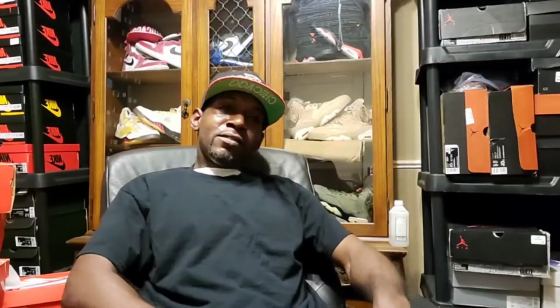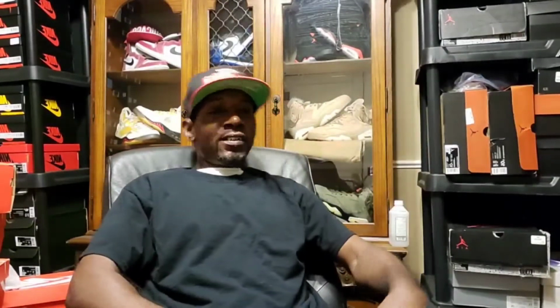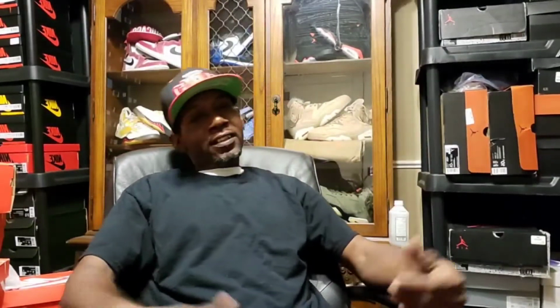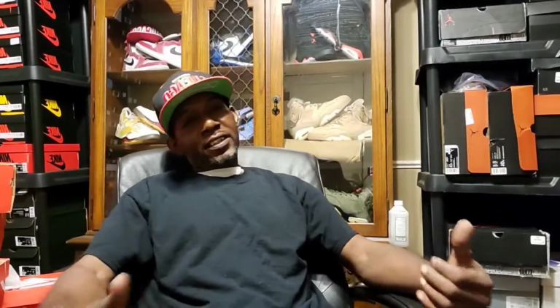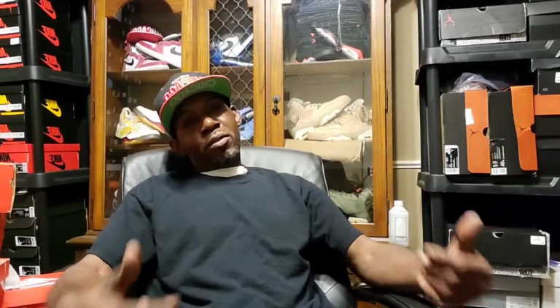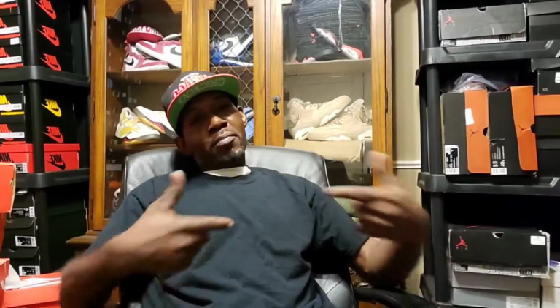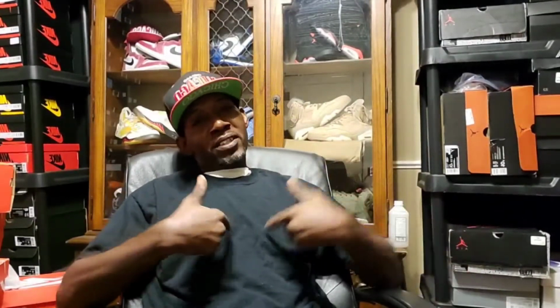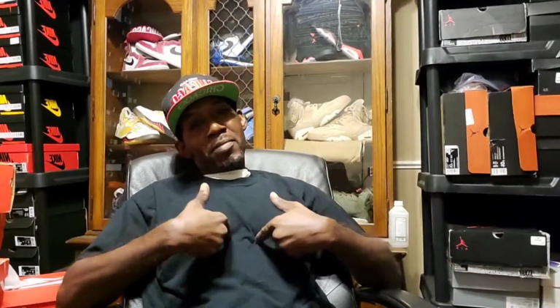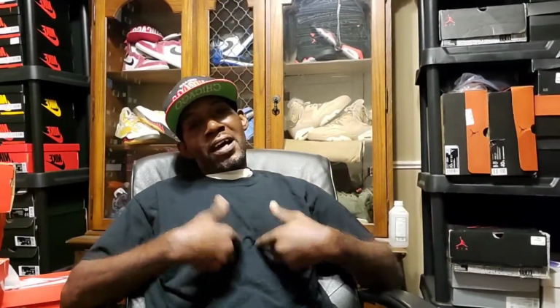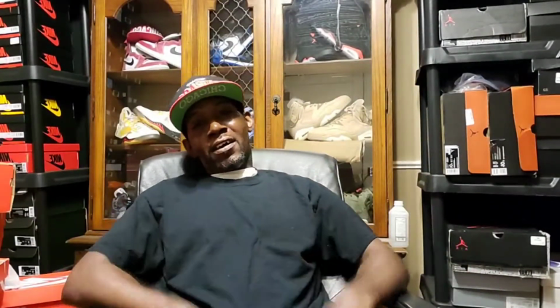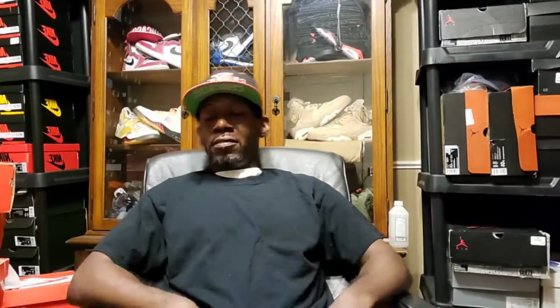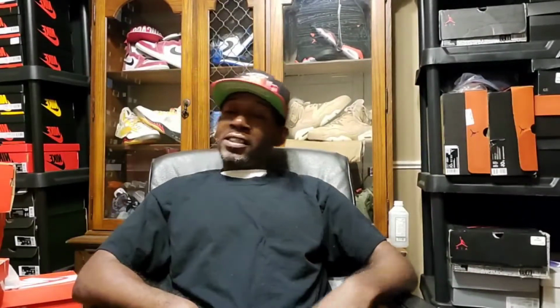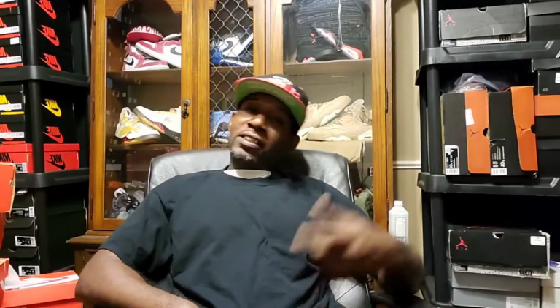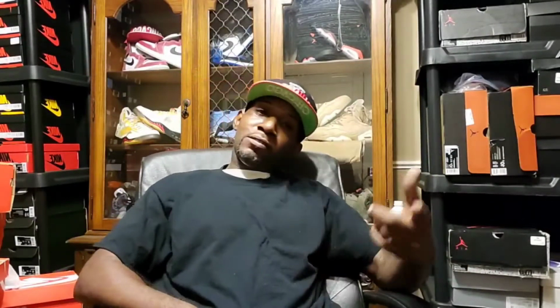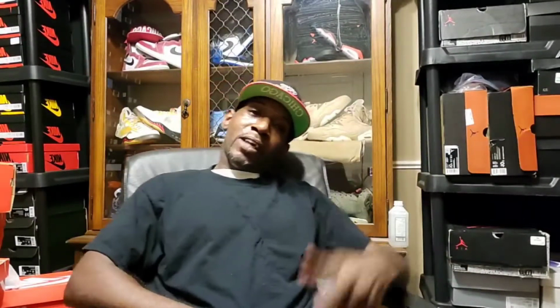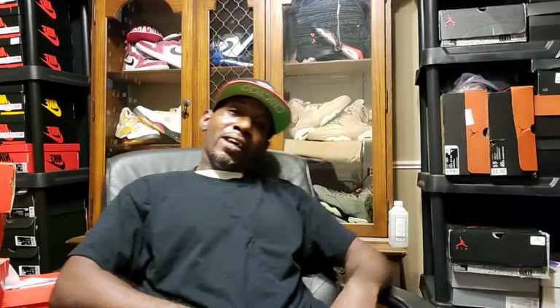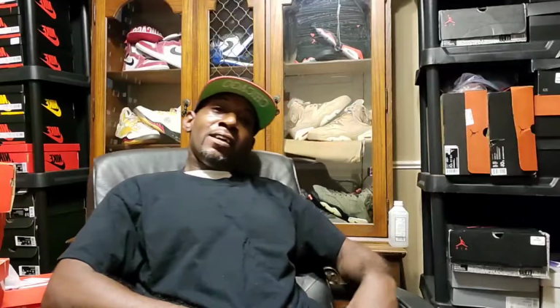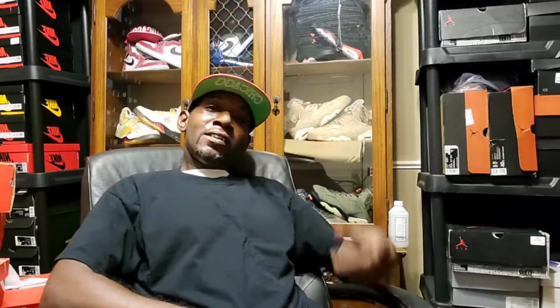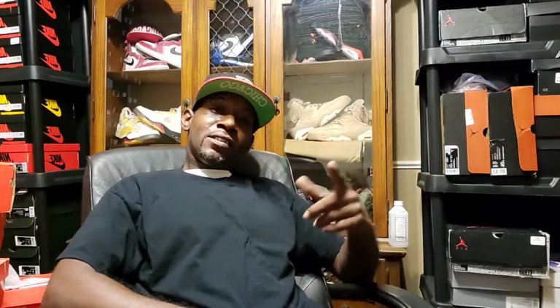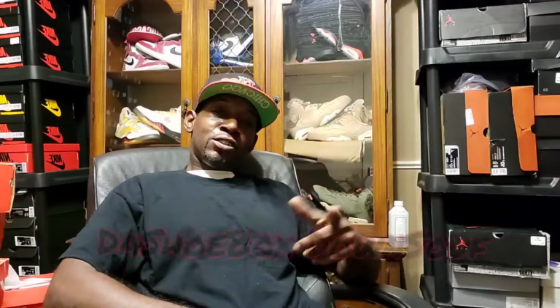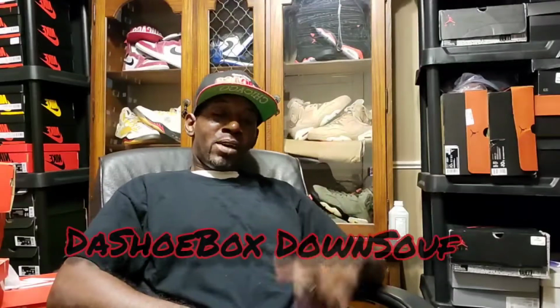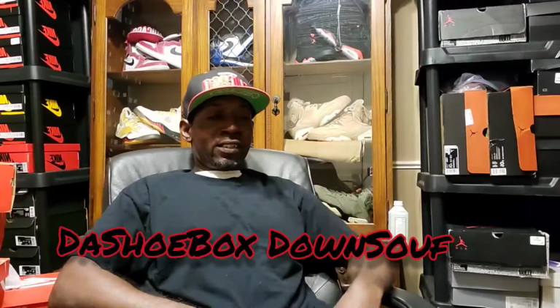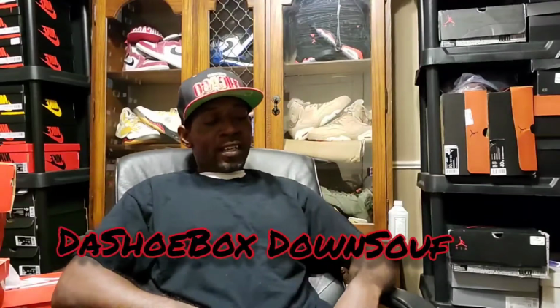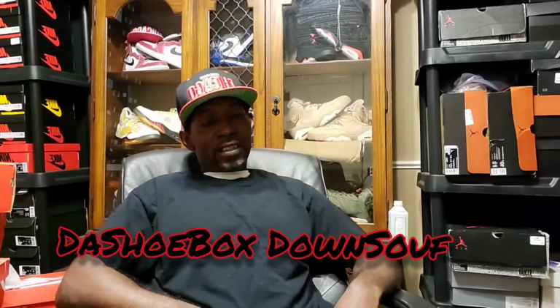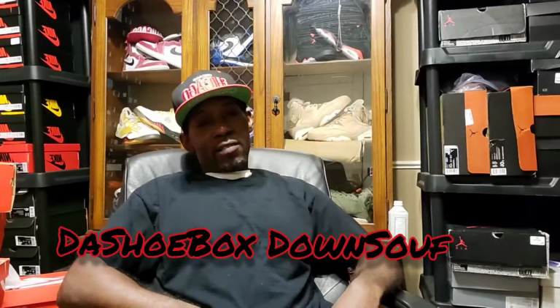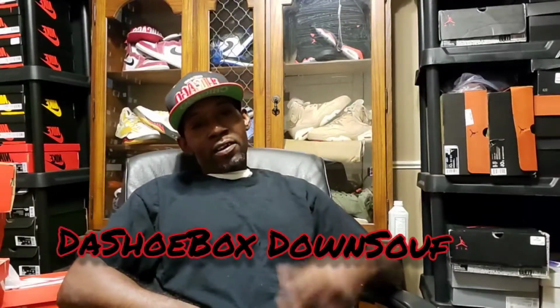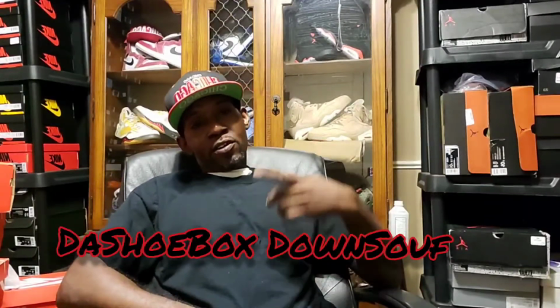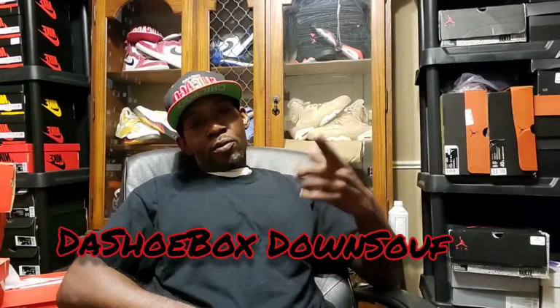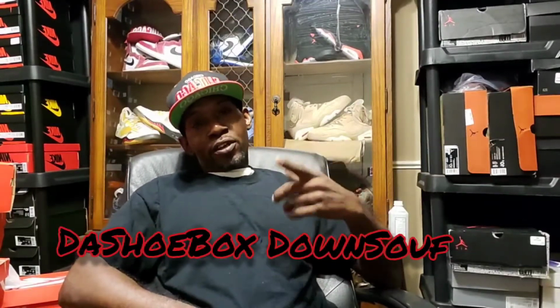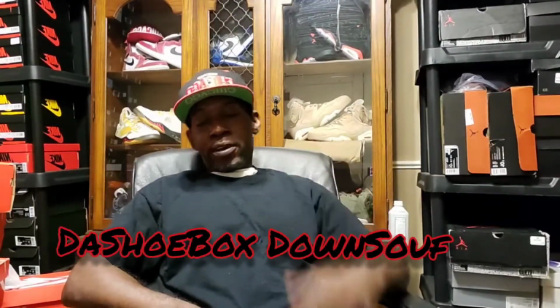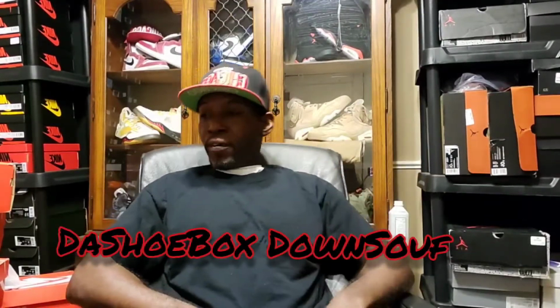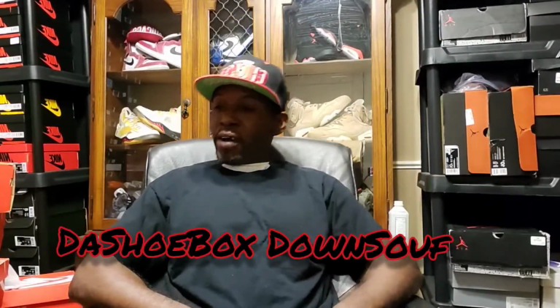You already know, it's your boy Mr. Mygon, and you're tuned in to the Shoe Box Down South.